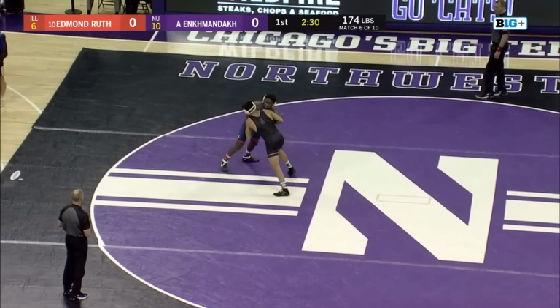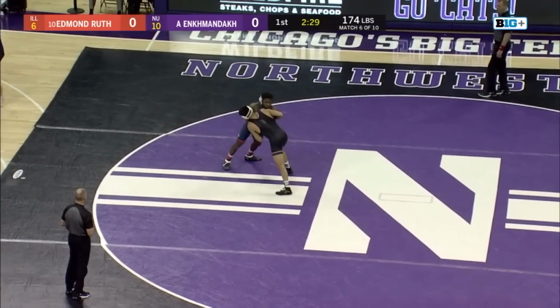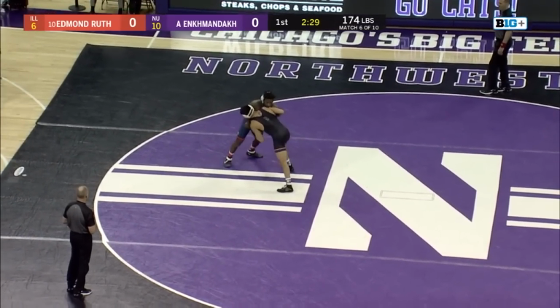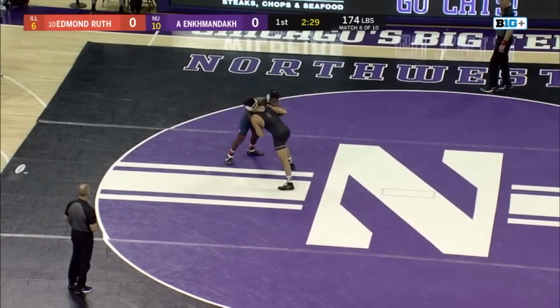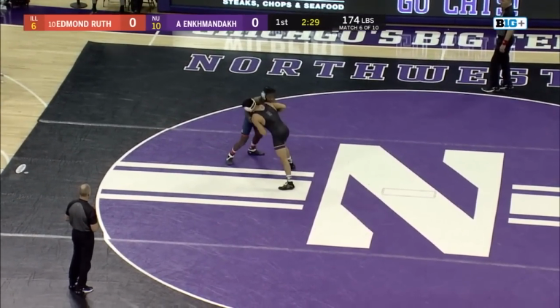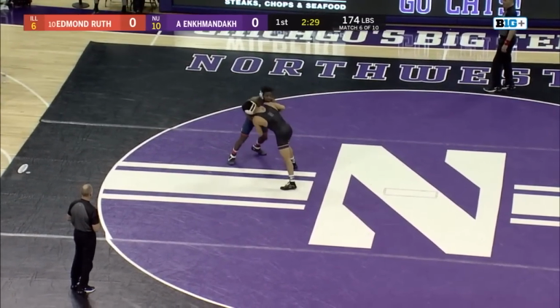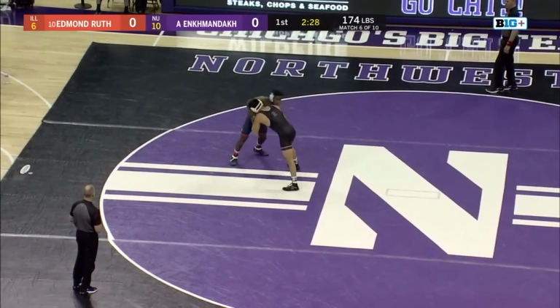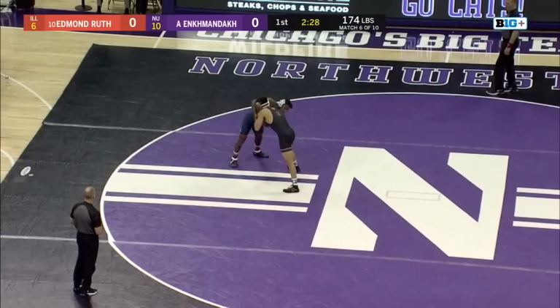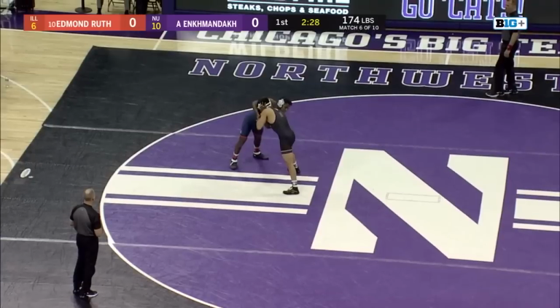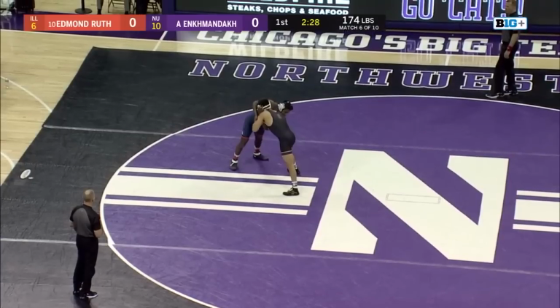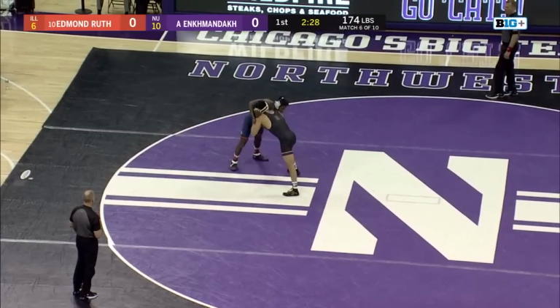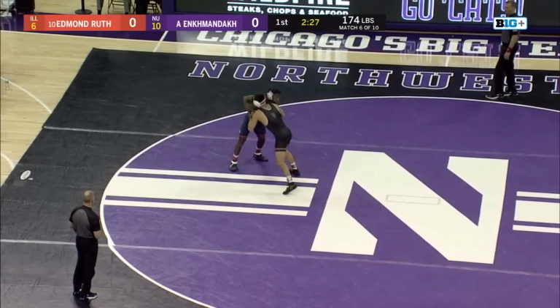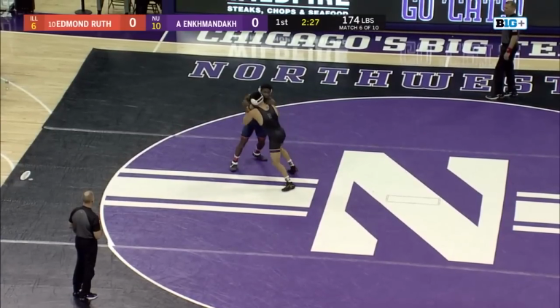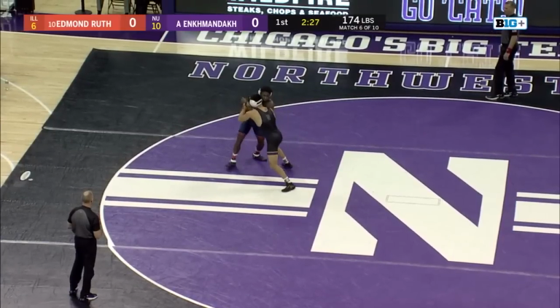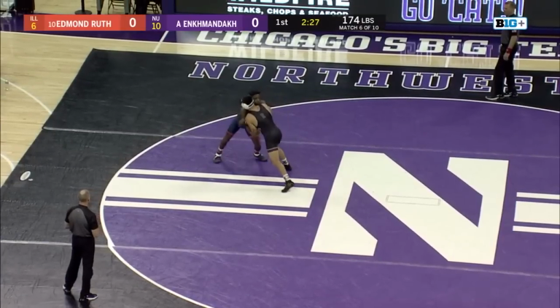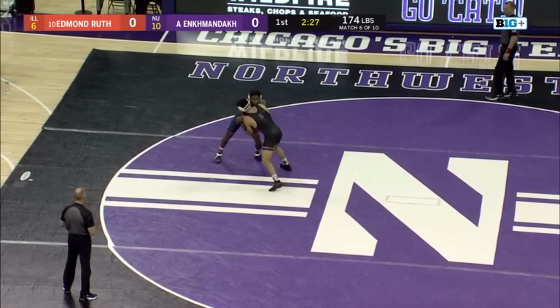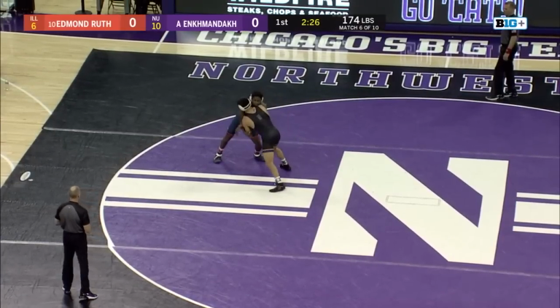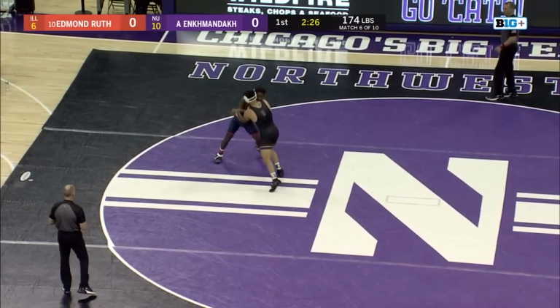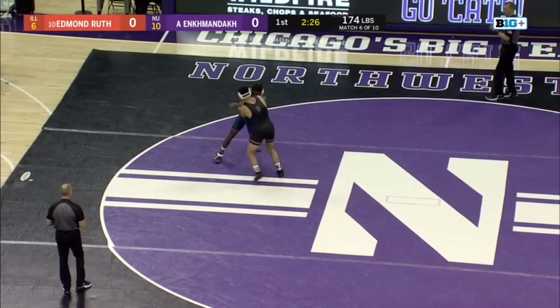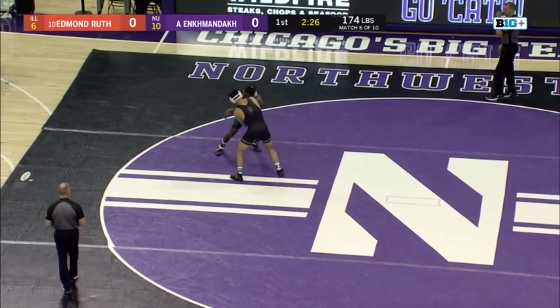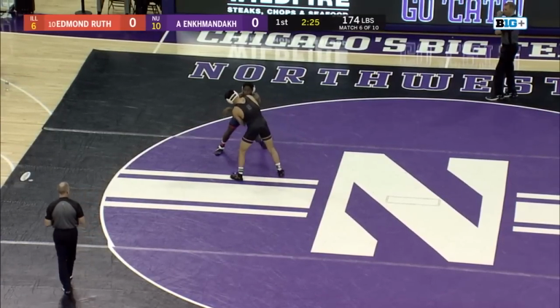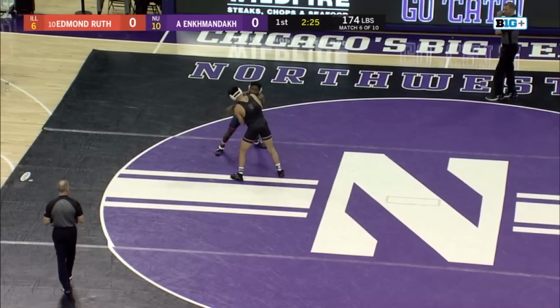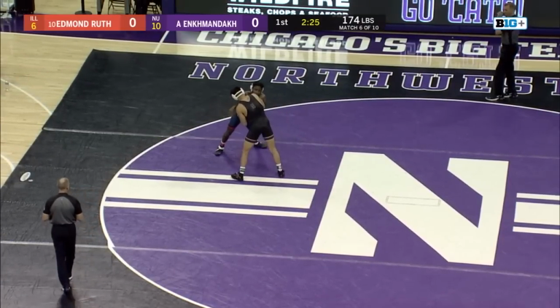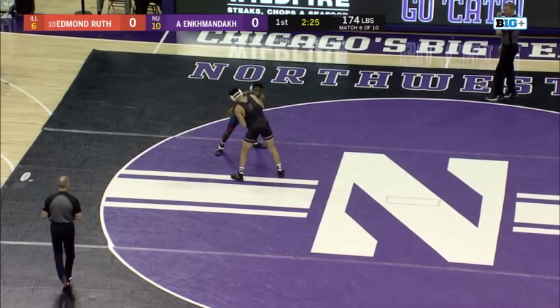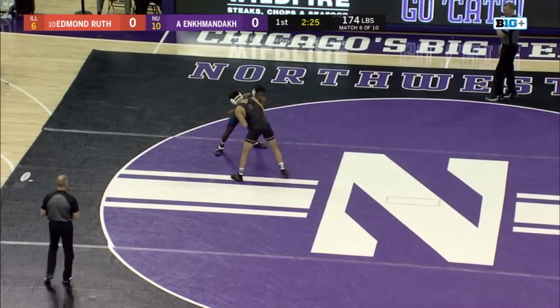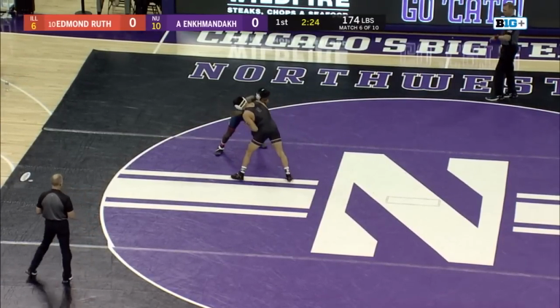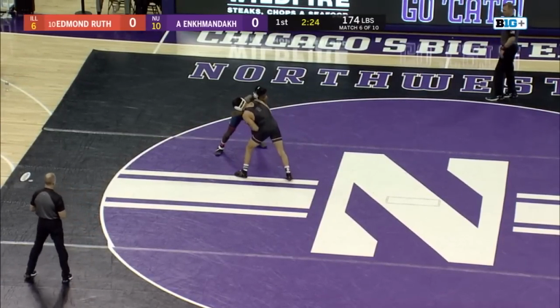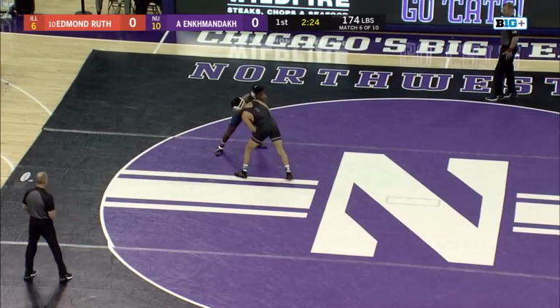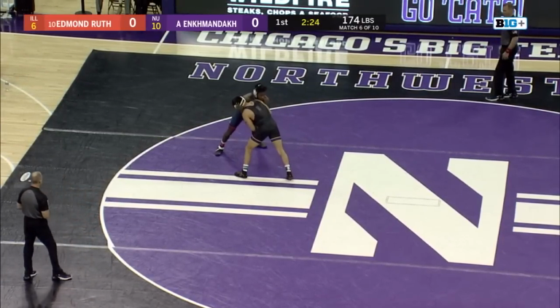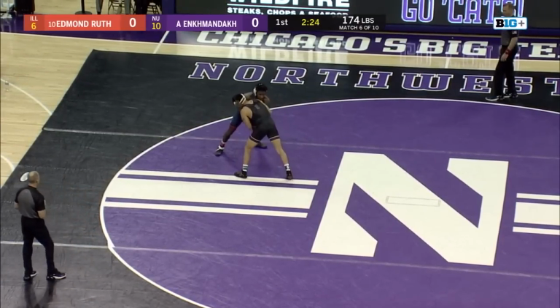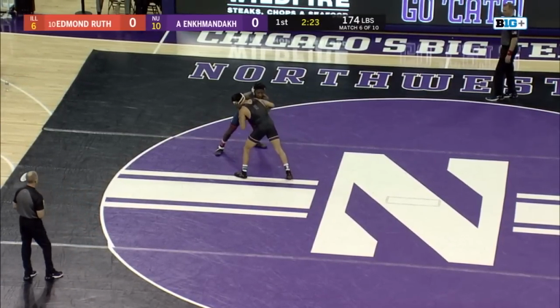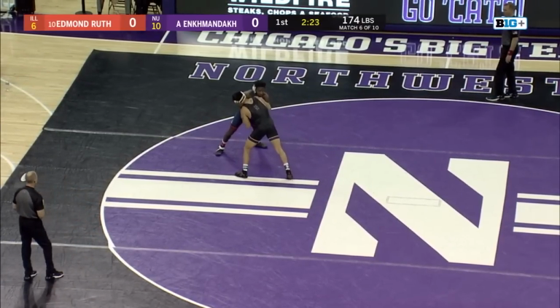Anka Enkman-Doc will take on Edmund Ruth. Edmund Ruth has been on an absolute onslaught — 18 straight wins, most recently in the January 14th win against Purdue. So Anka Enkman-Doc going against 10th ranked Ruth in the 174 matchup. We'll have 174, 184, 197, 285, and it will all culminate with 125.